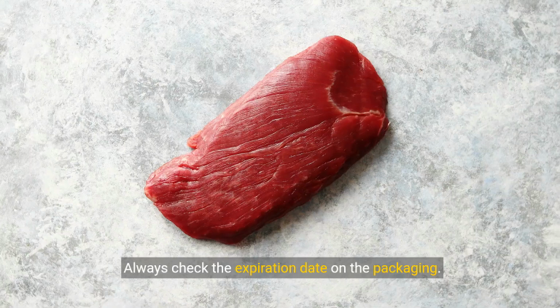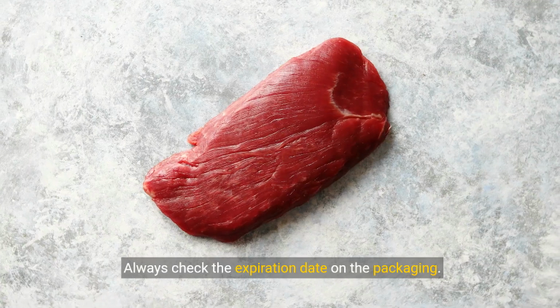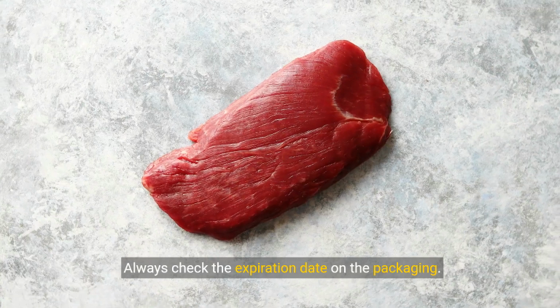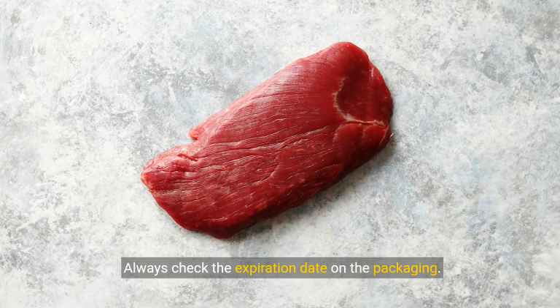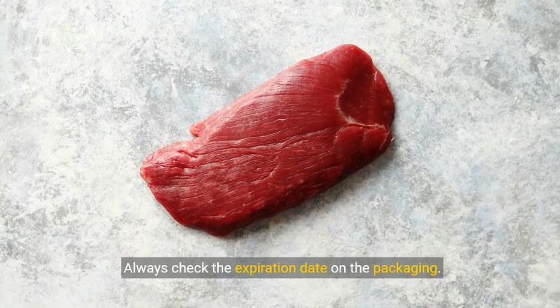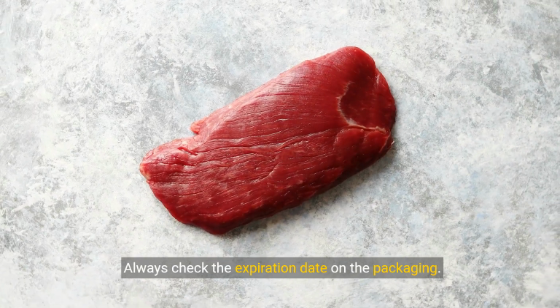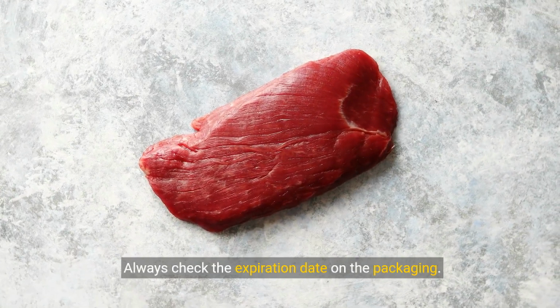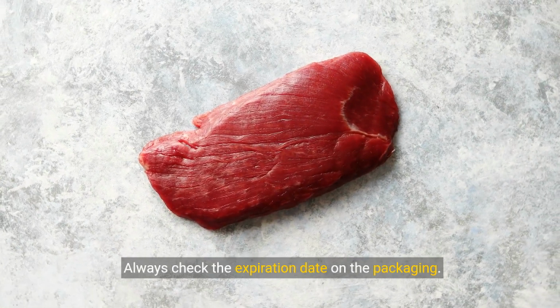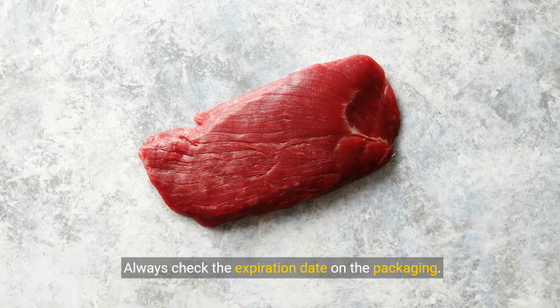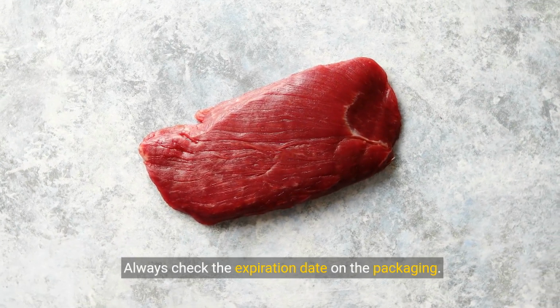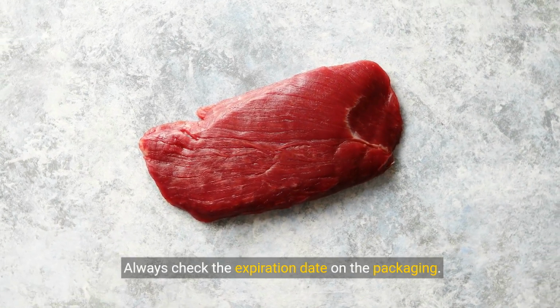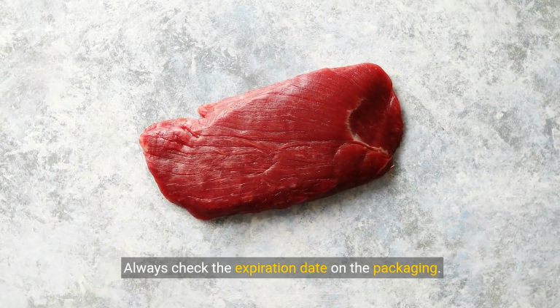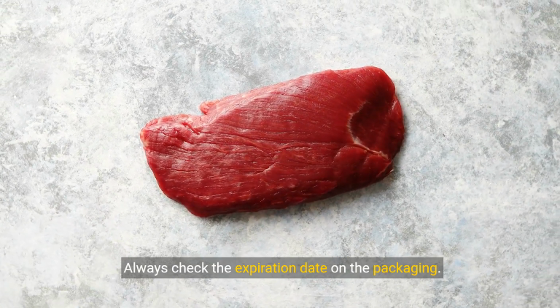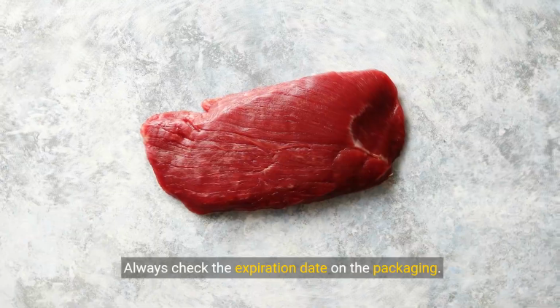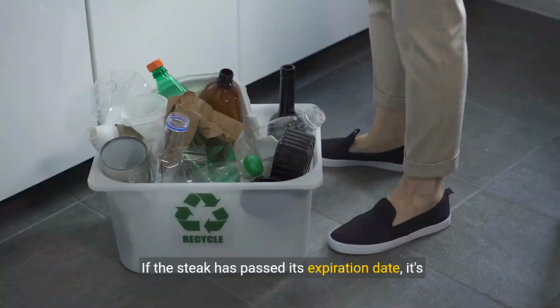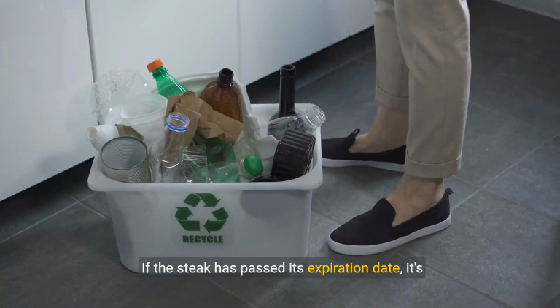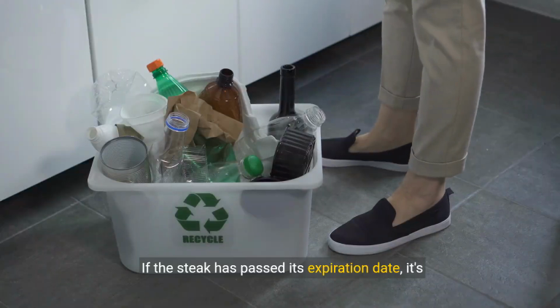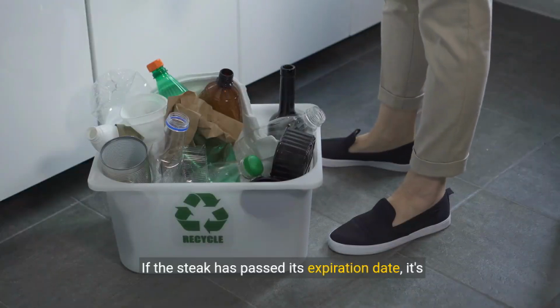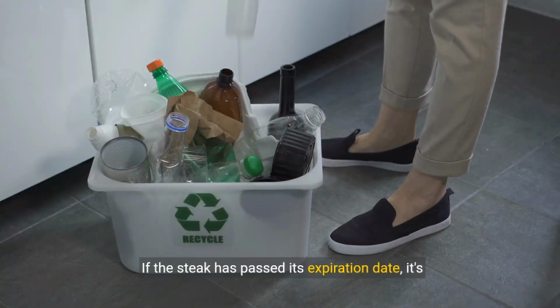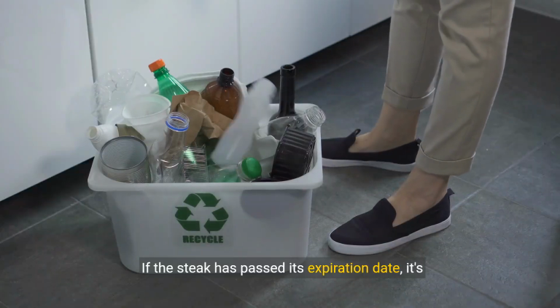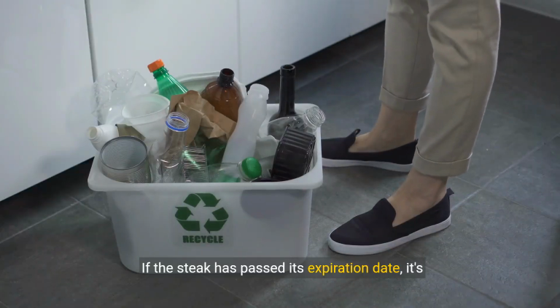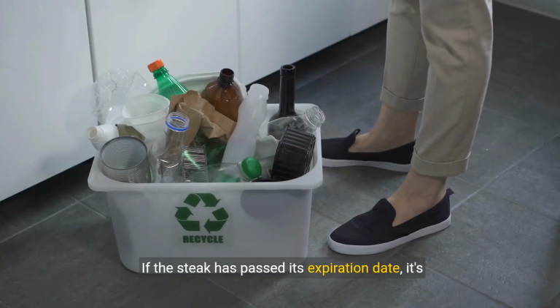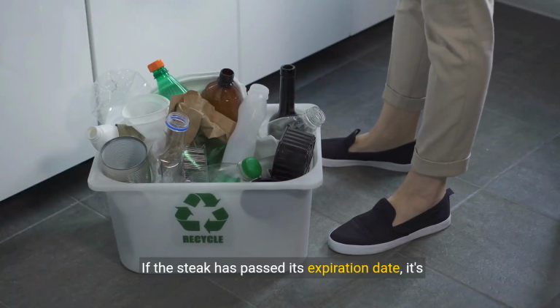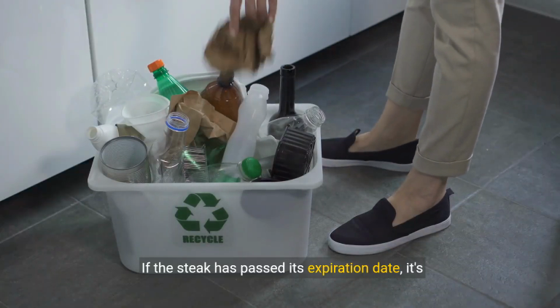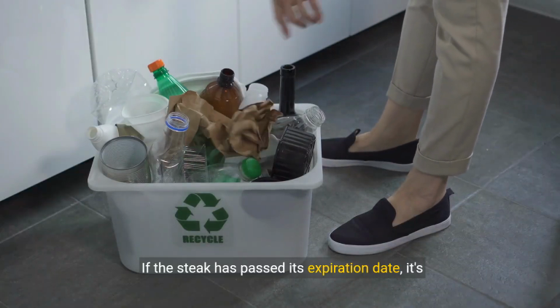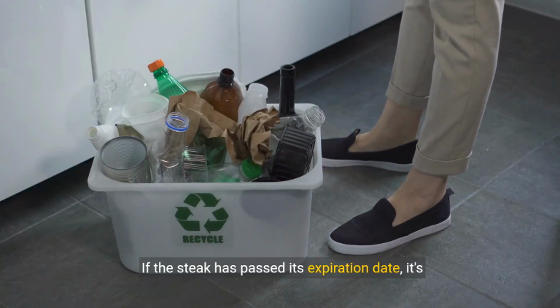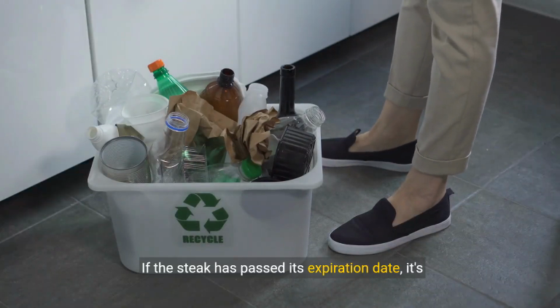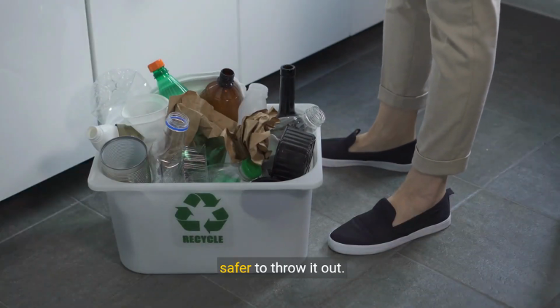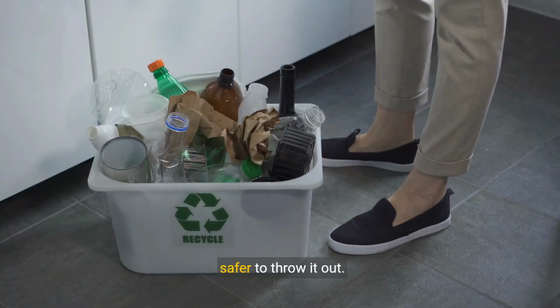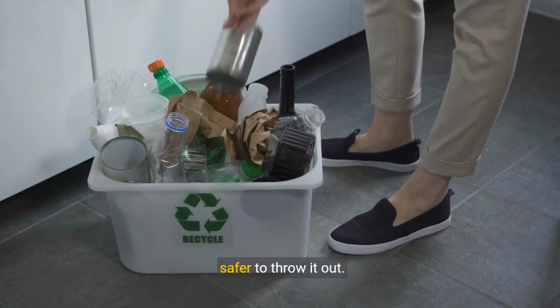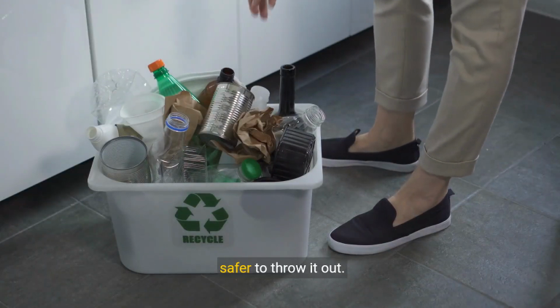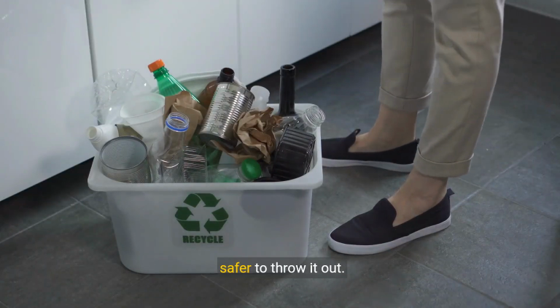Always check the expiration date on the packaging. If the steak has passed its expiration date, it's safer to throw it out.